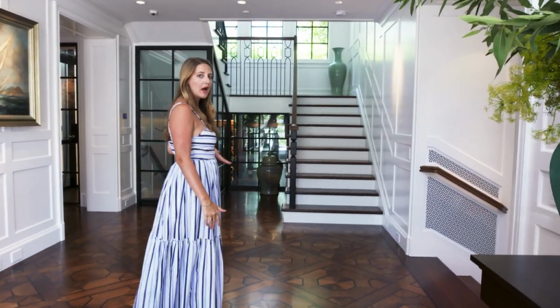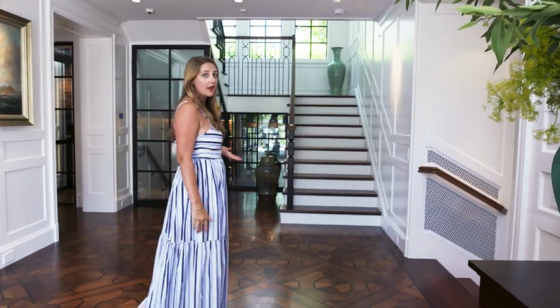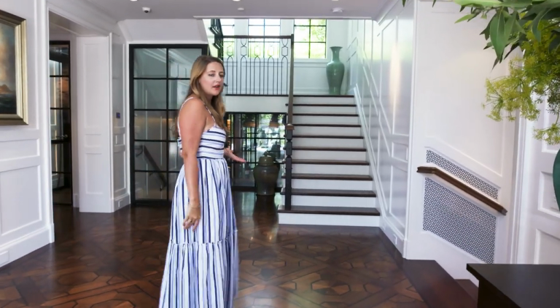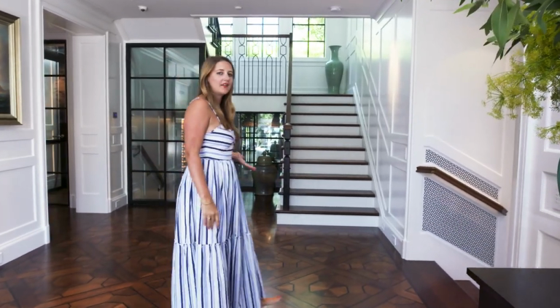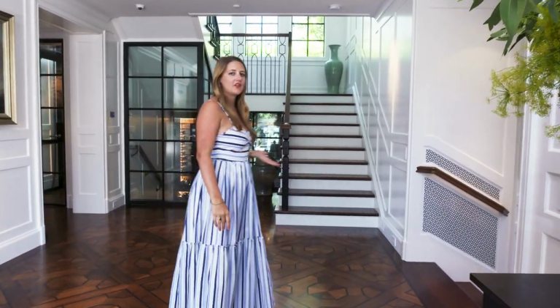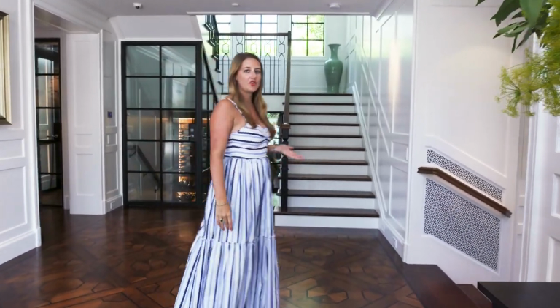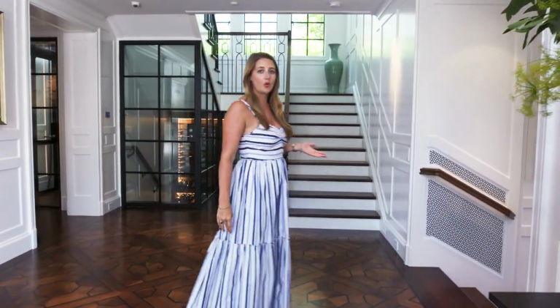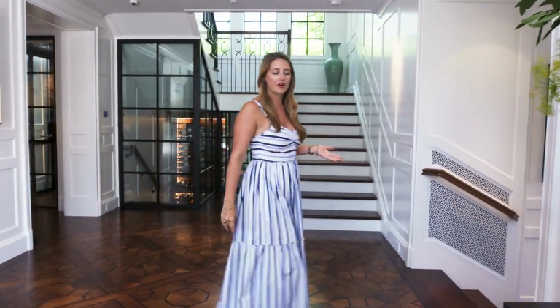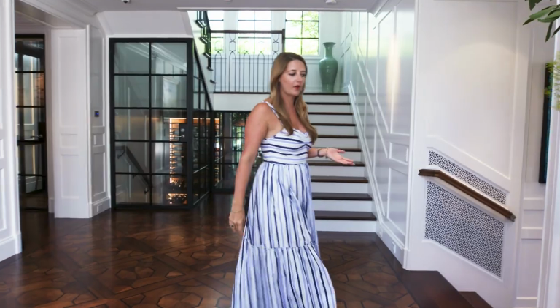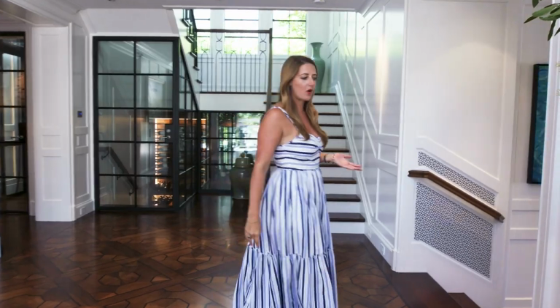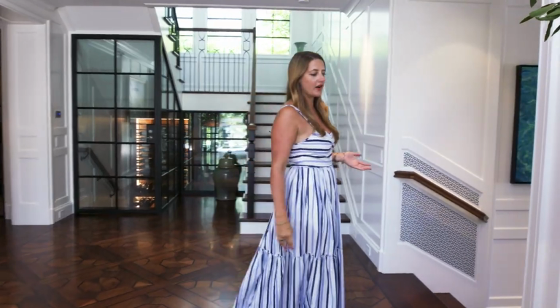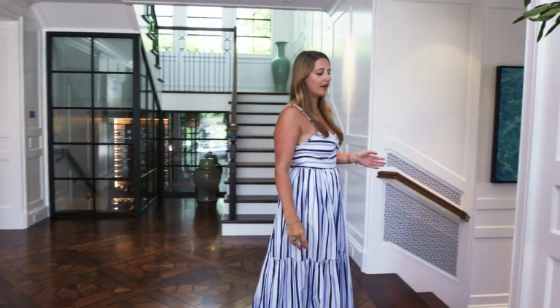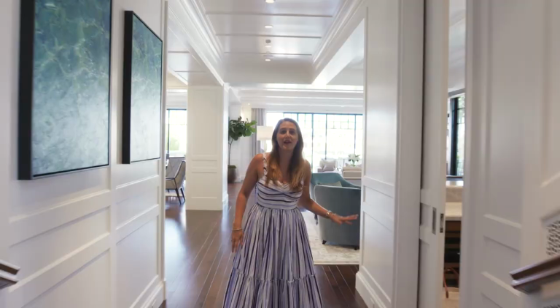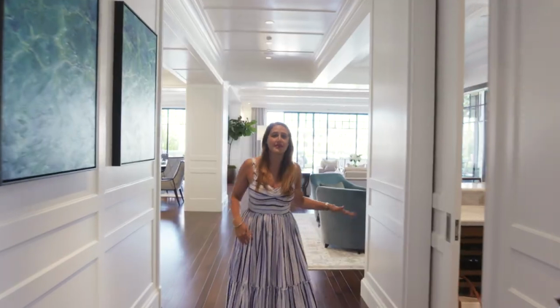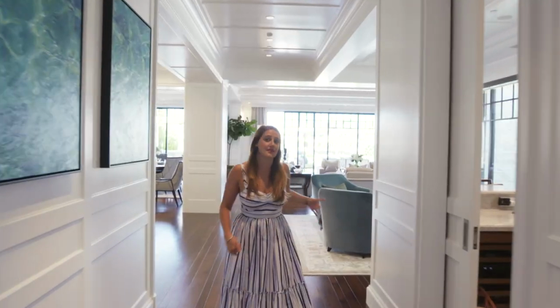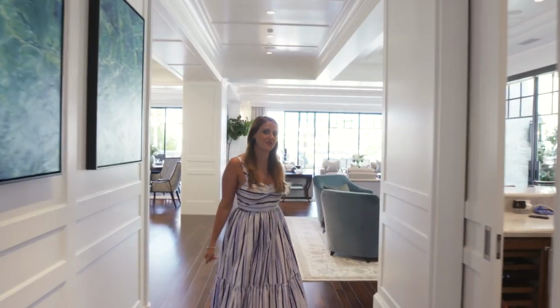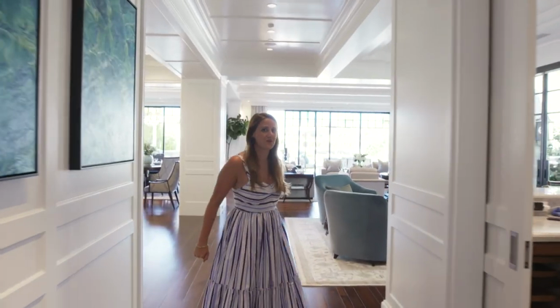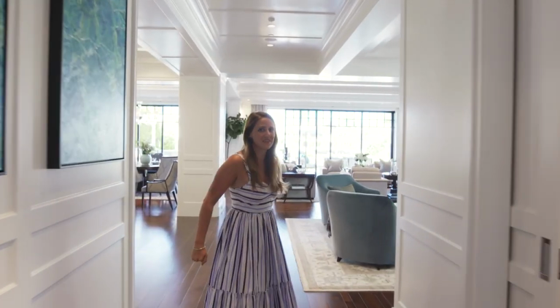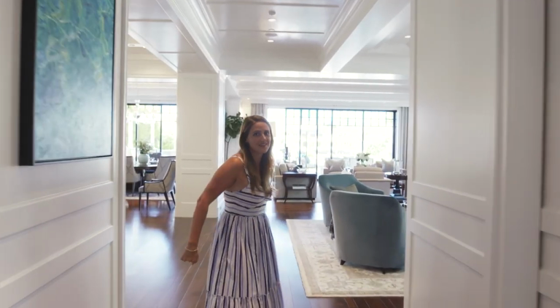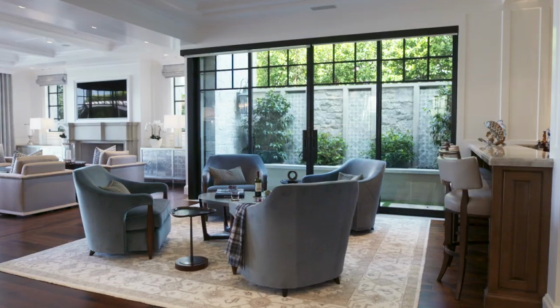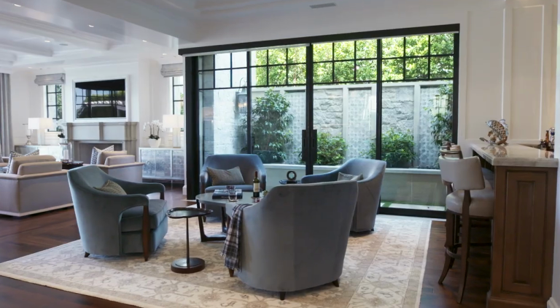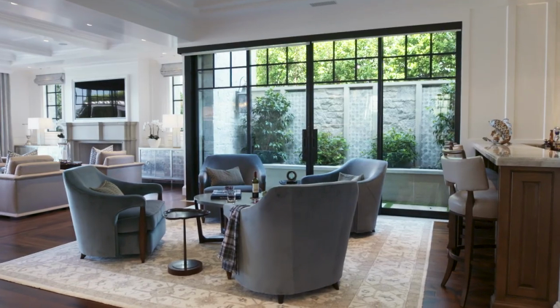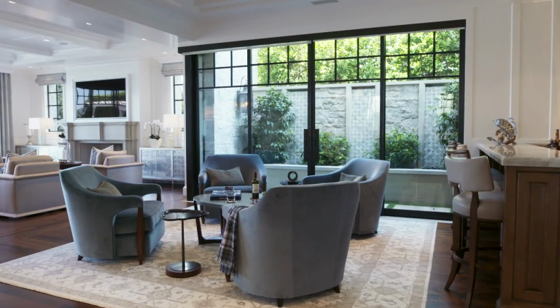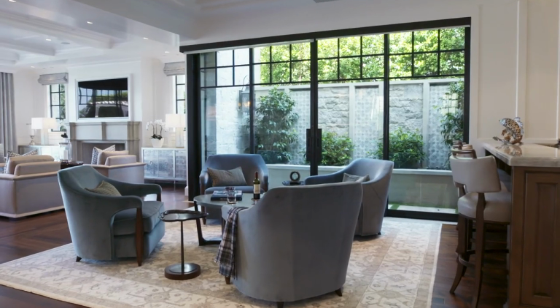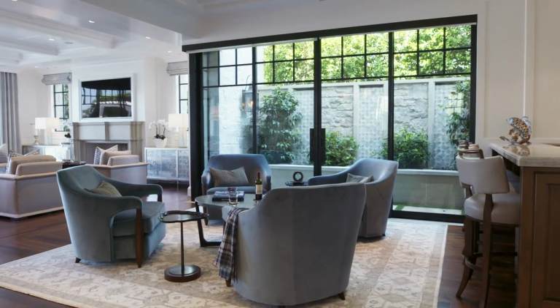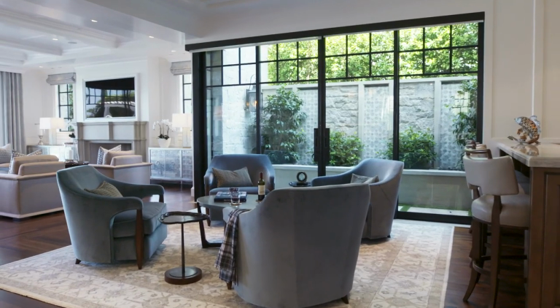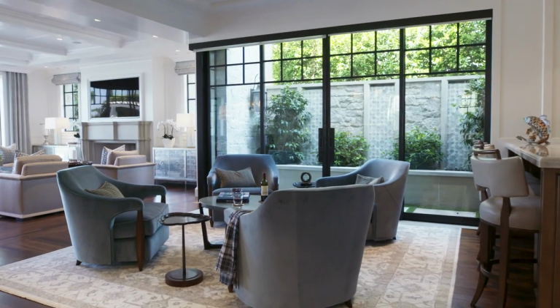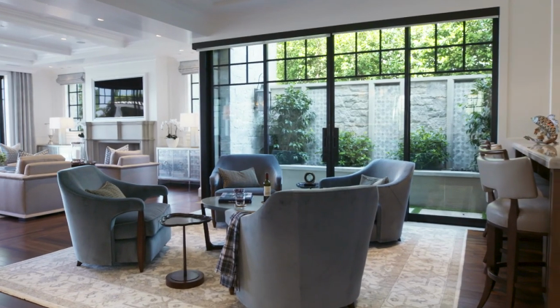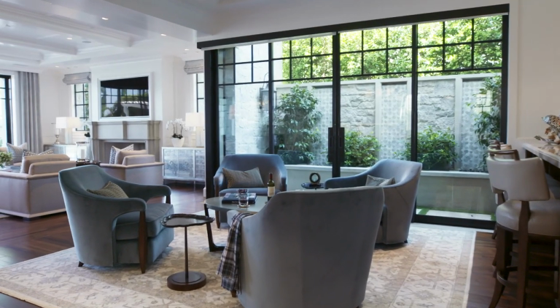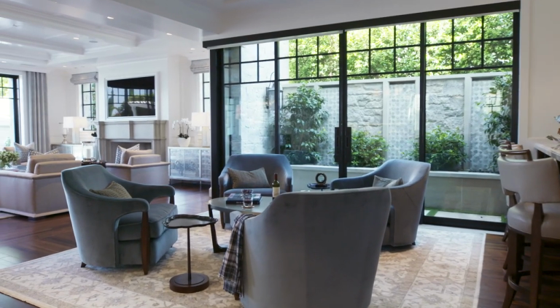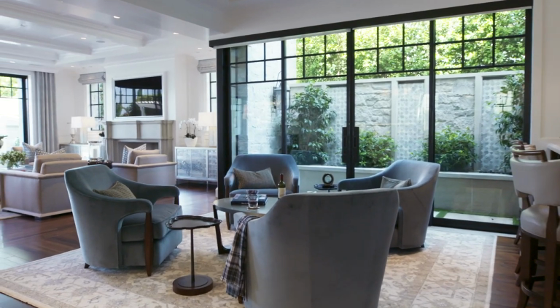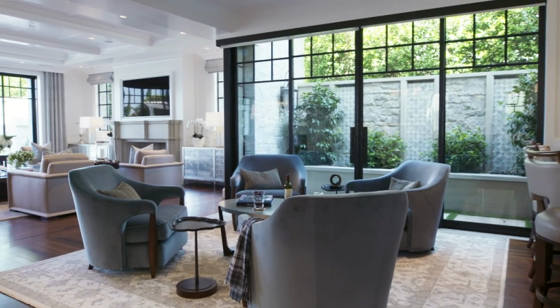But you walk around the corner and this is what you see — this incredible open space that's really the heart of the home.